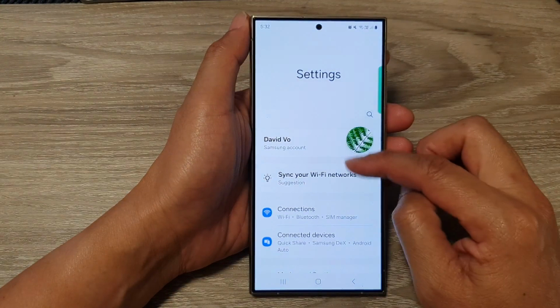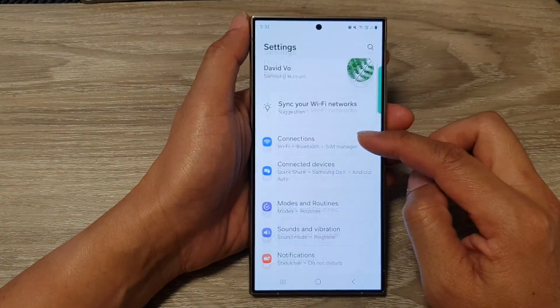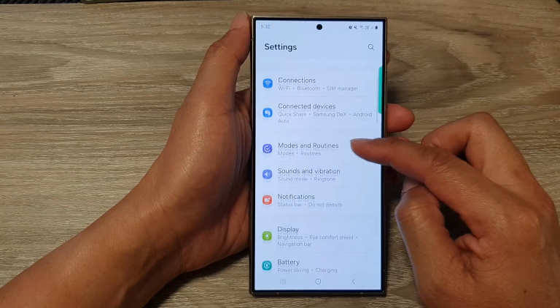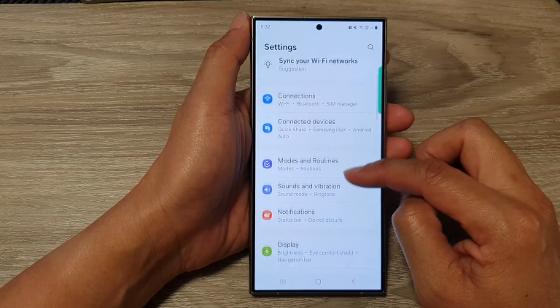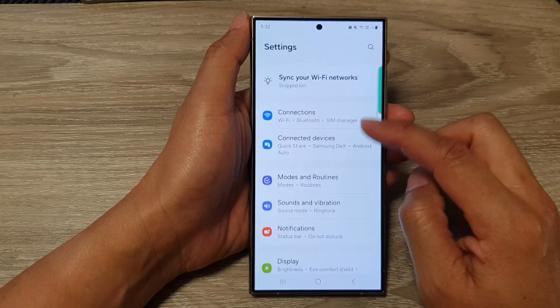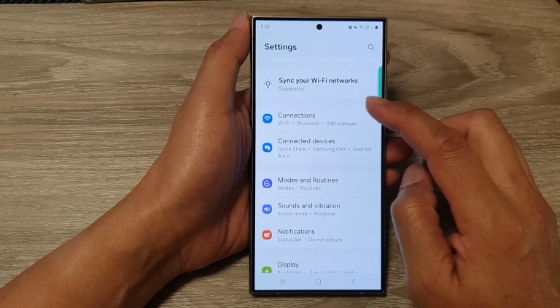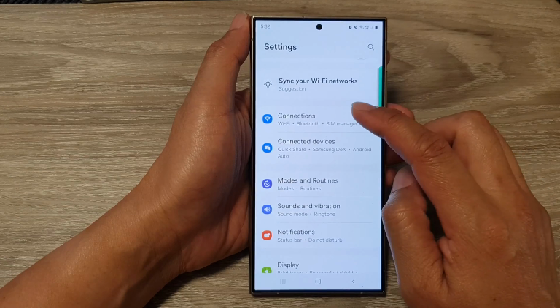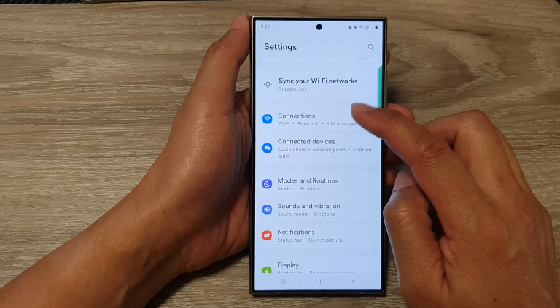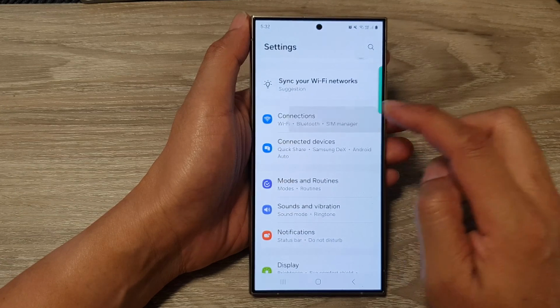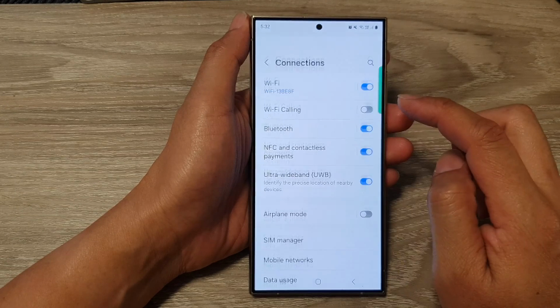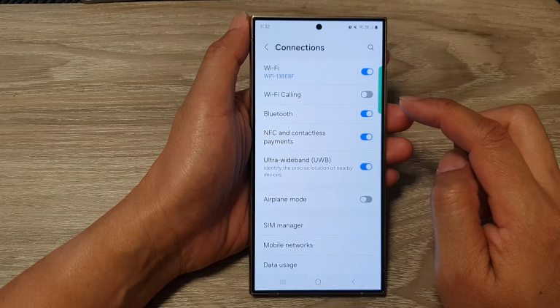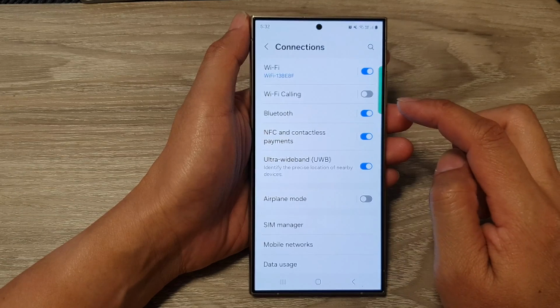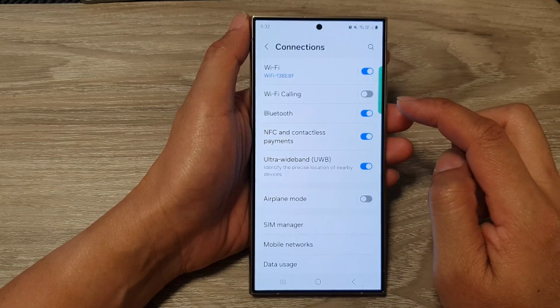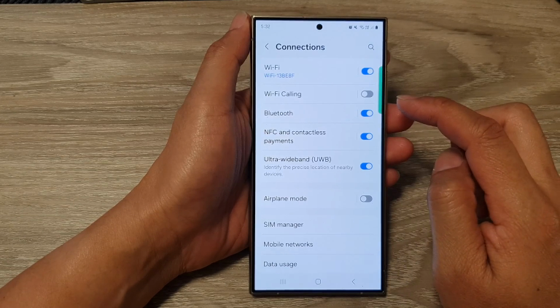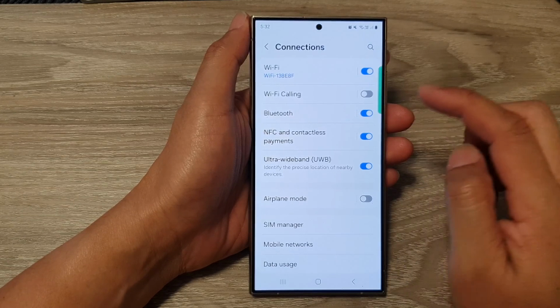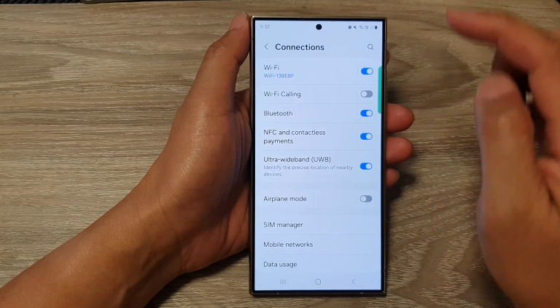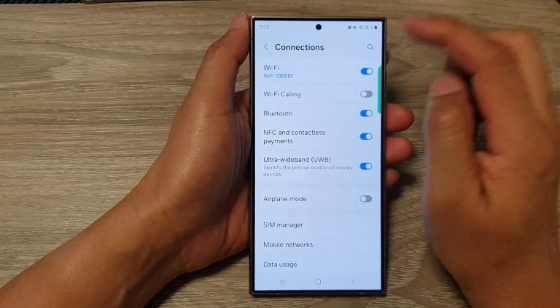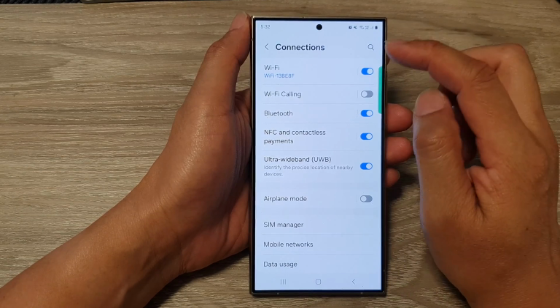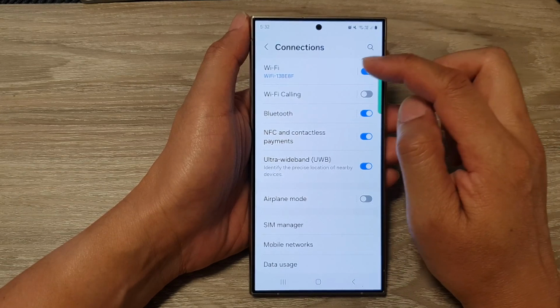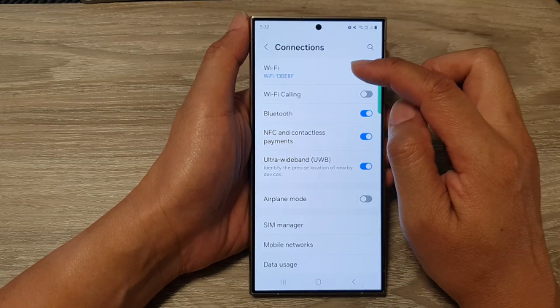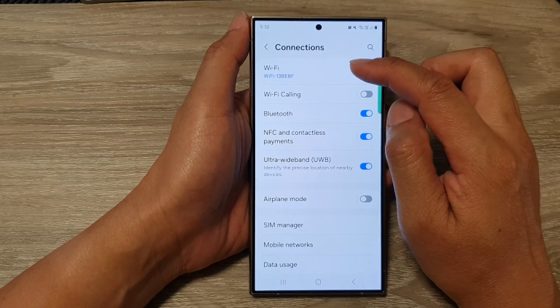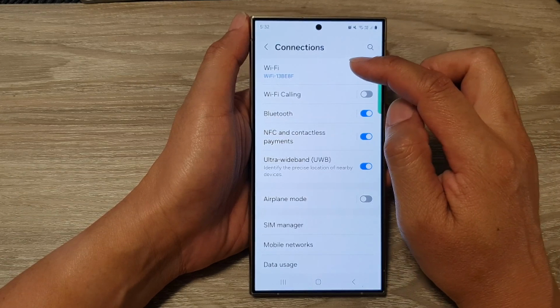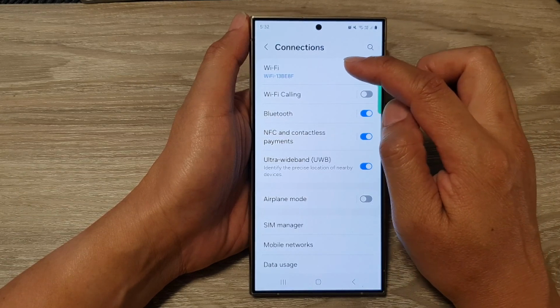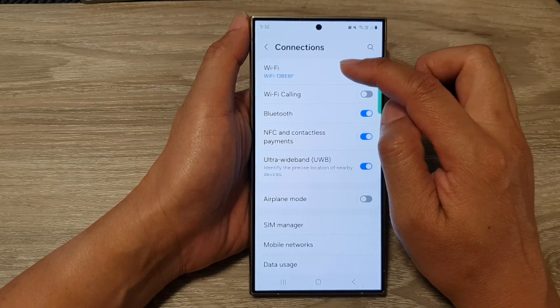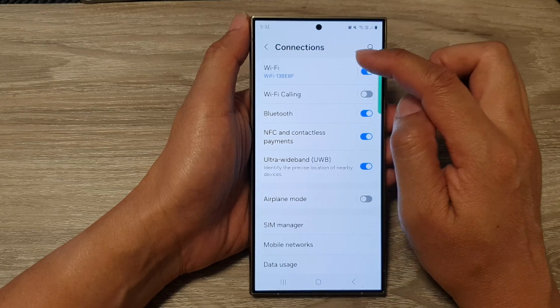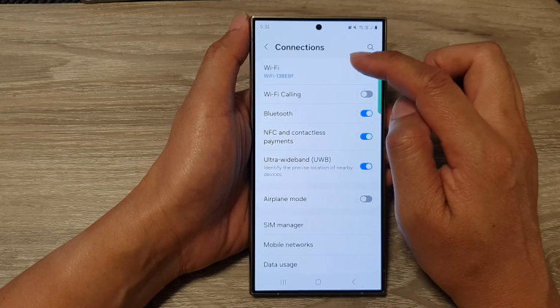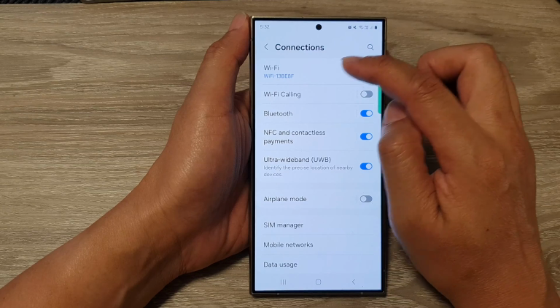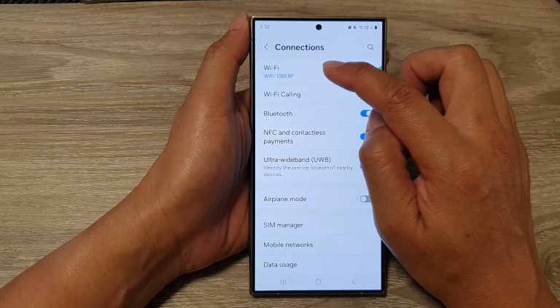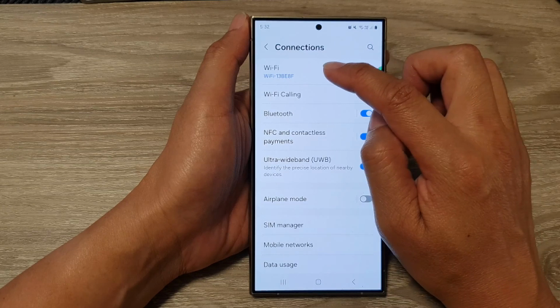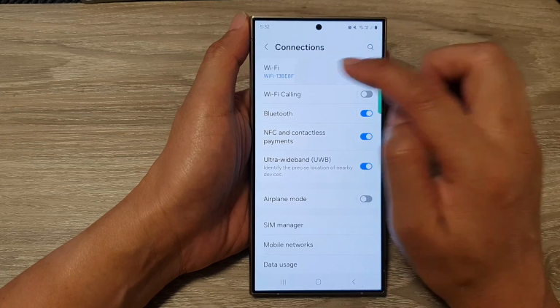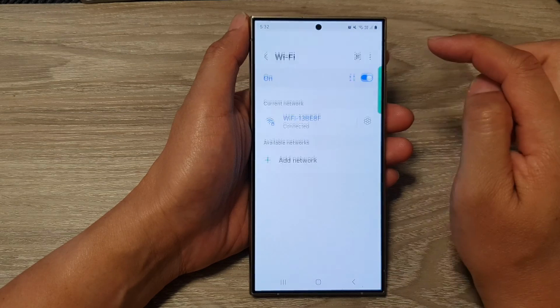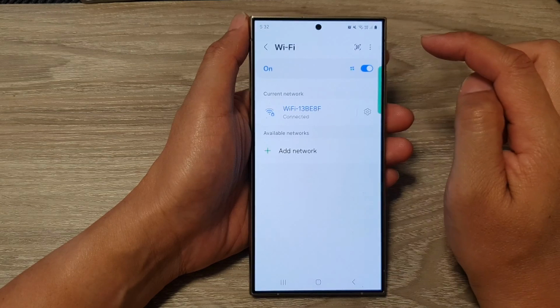Next, in here tap on Connections, then at the top tap on Wi-Fi, and tap on the left hand side panel.